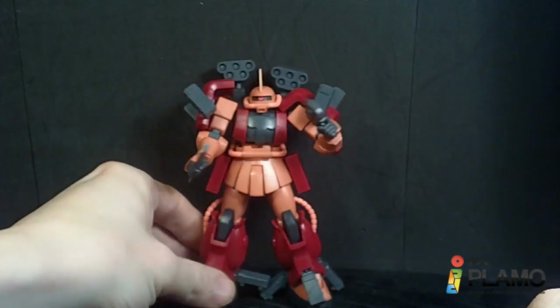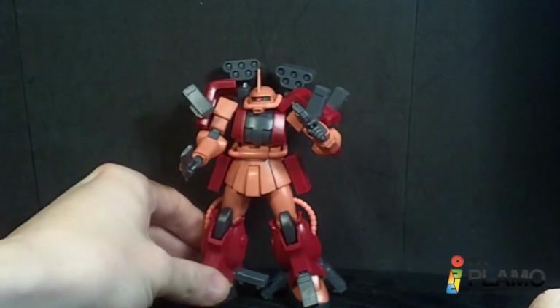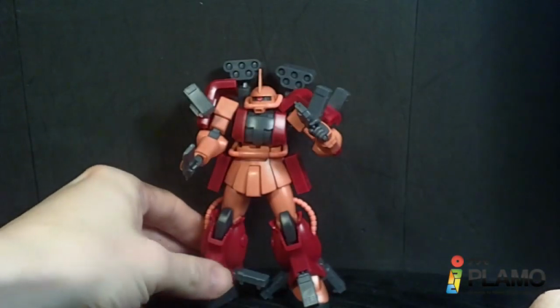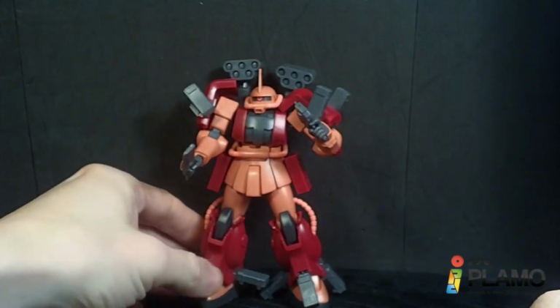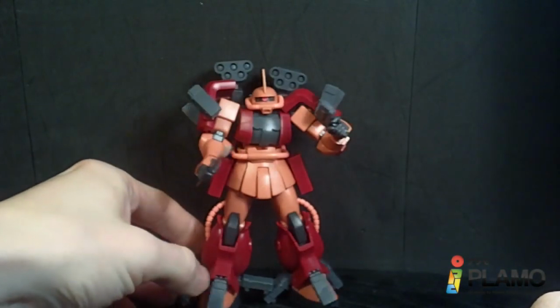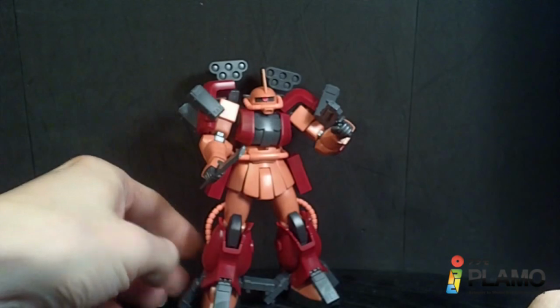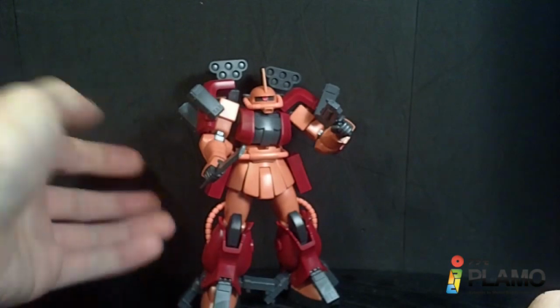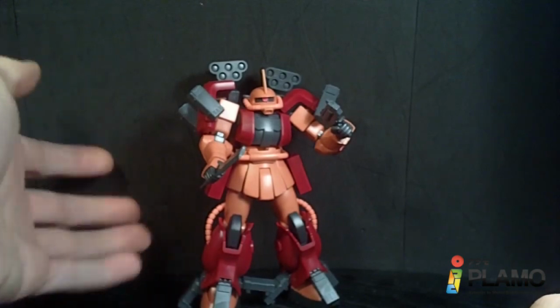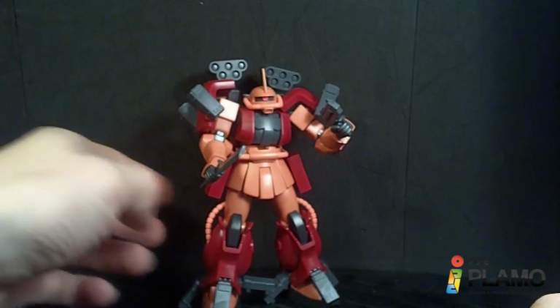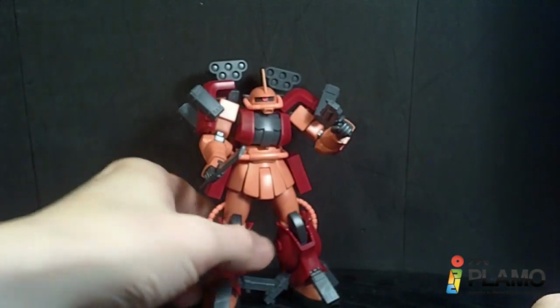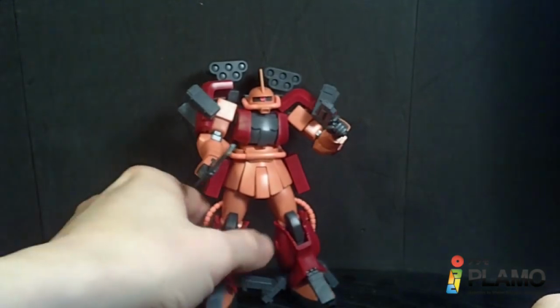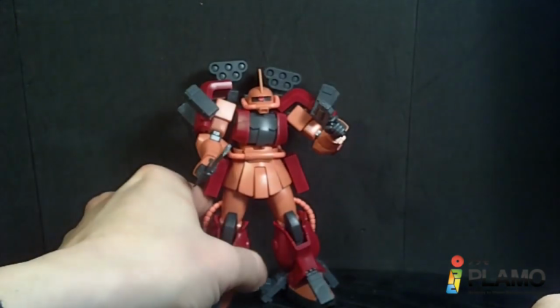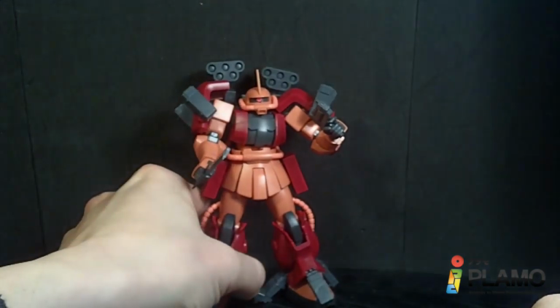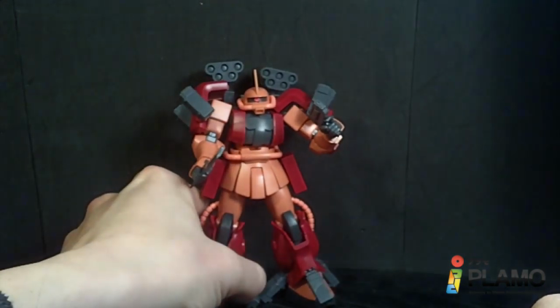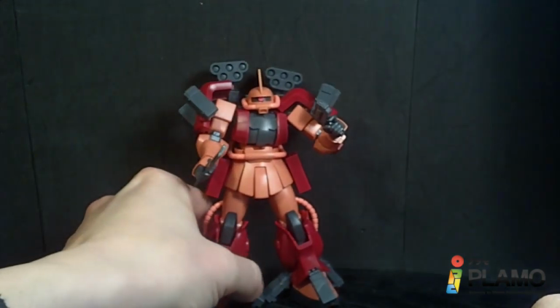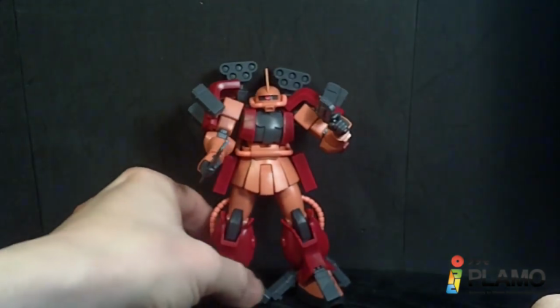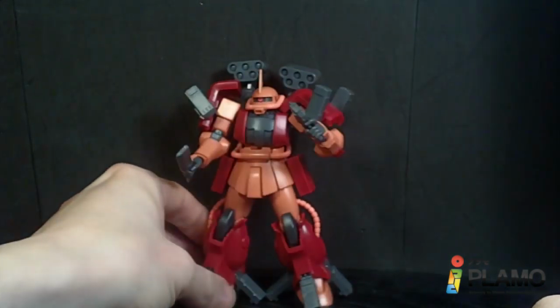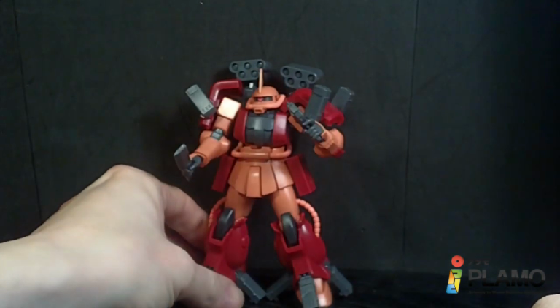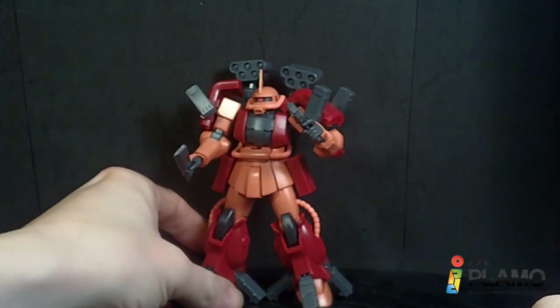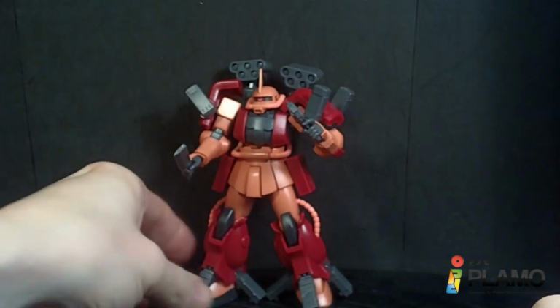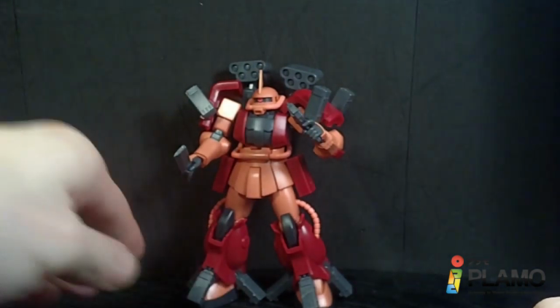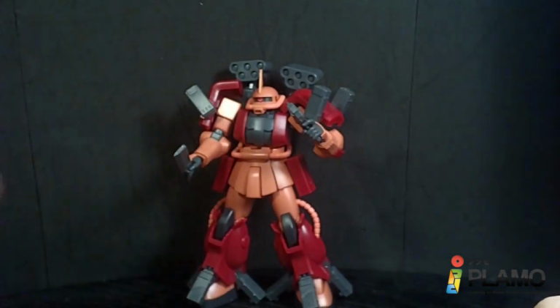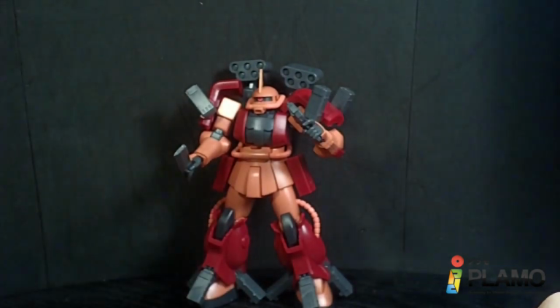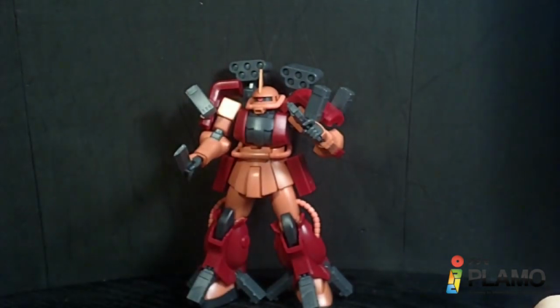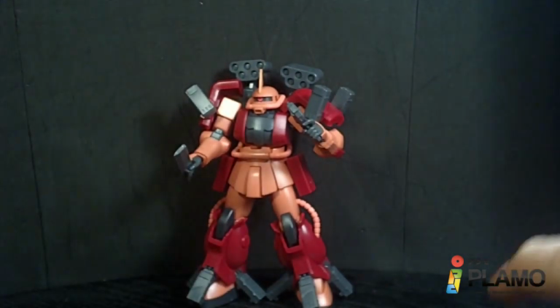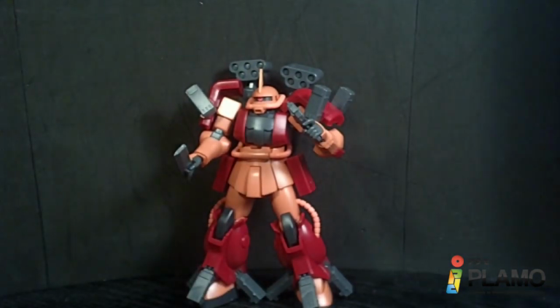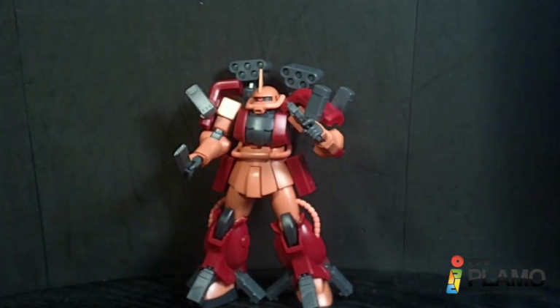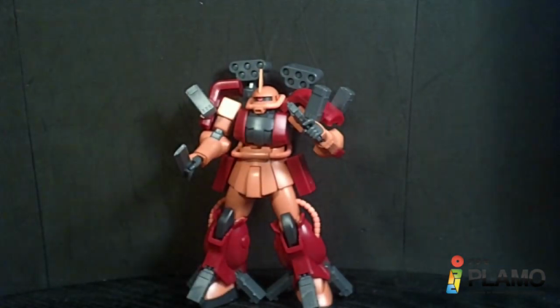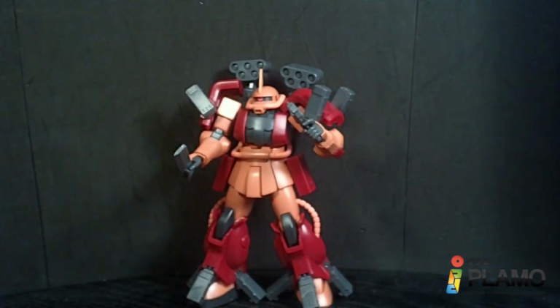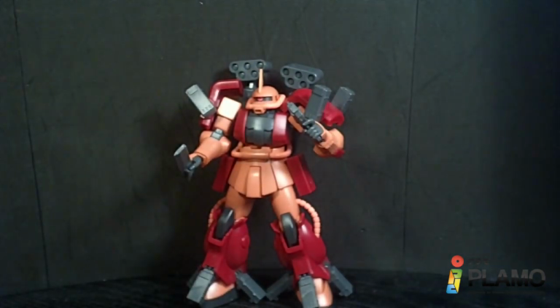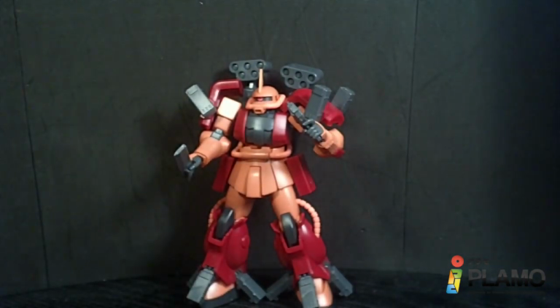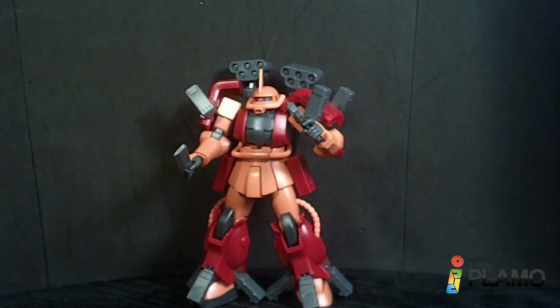So pretty decent kit. It is the second one in the Build Fighters line, and it's pretty good. That's about it, and I'll see you at the next review.